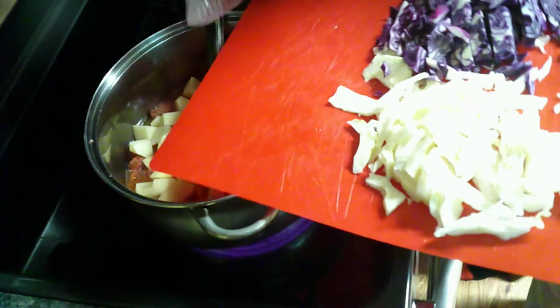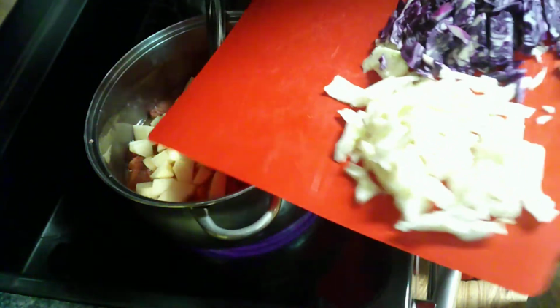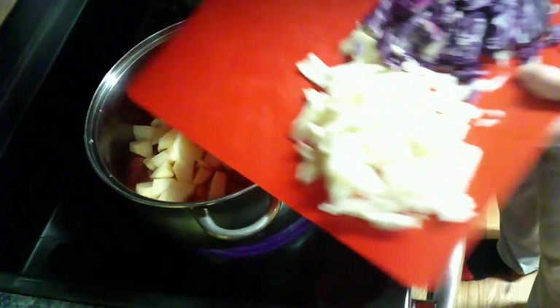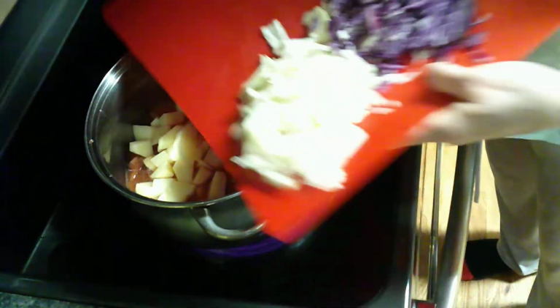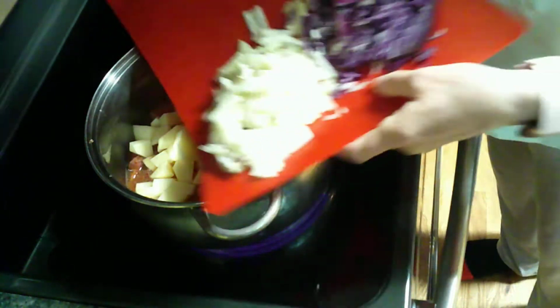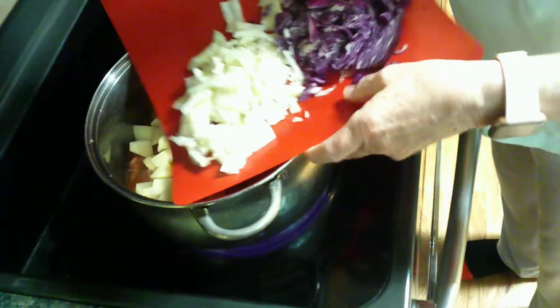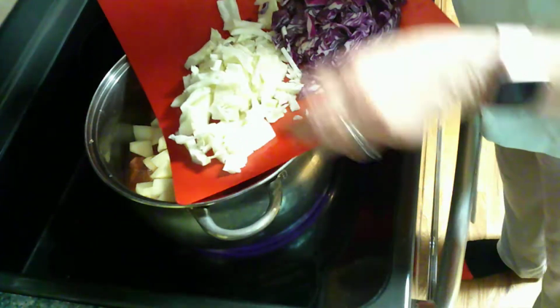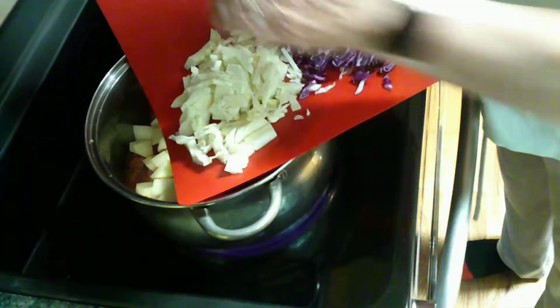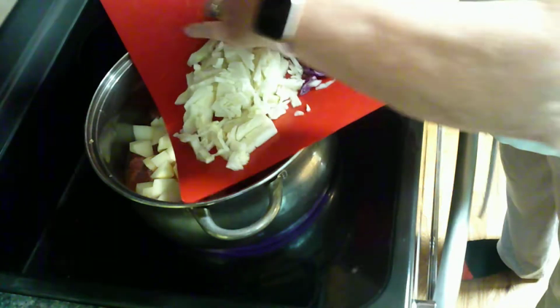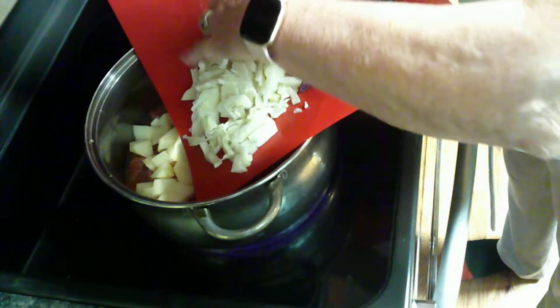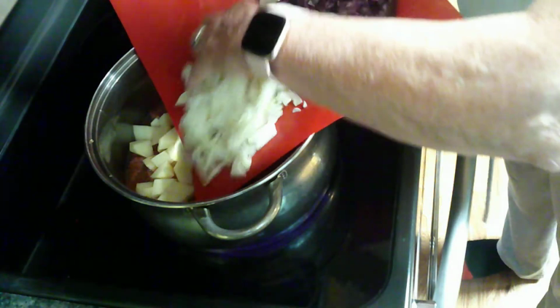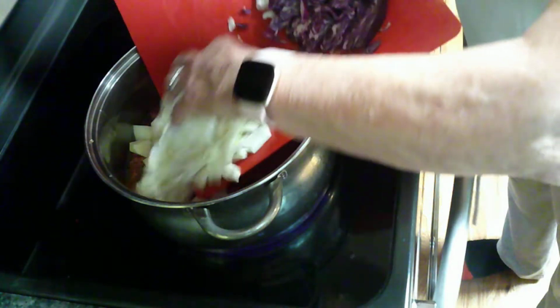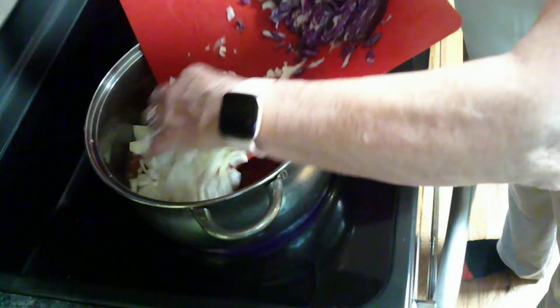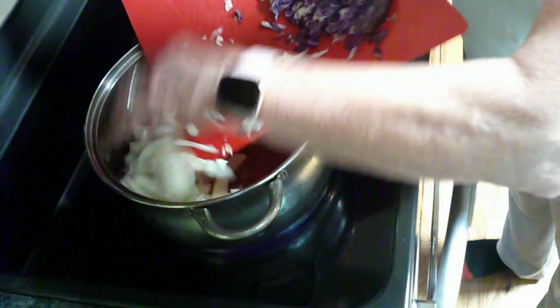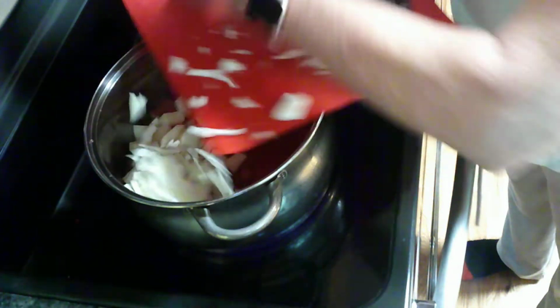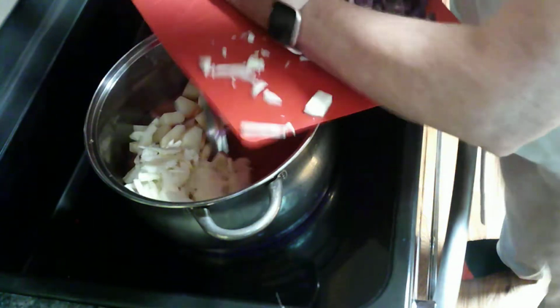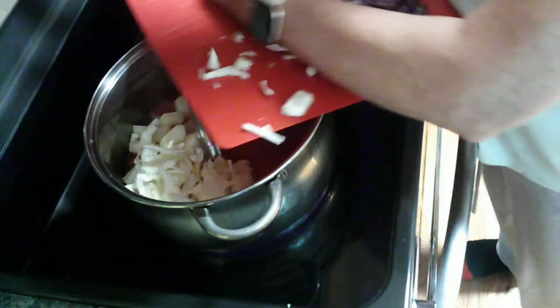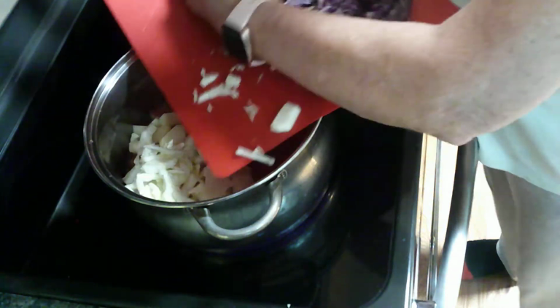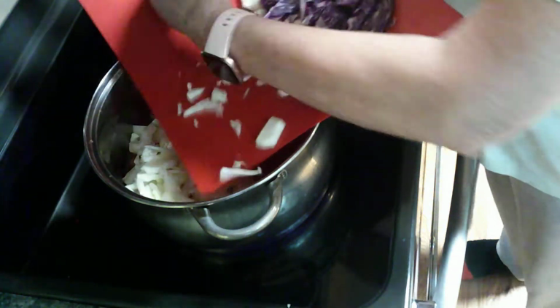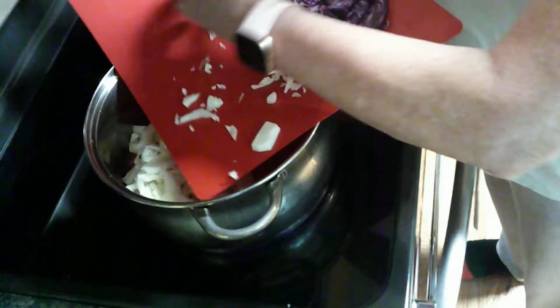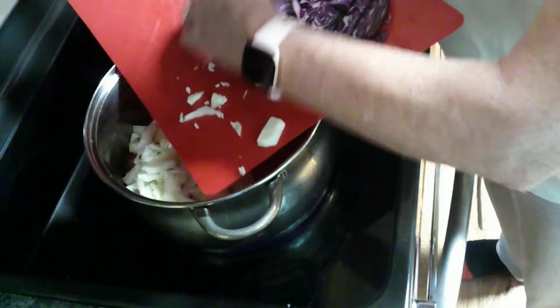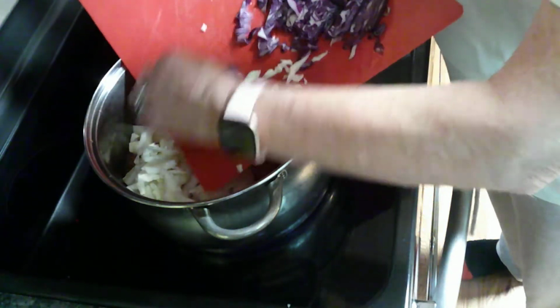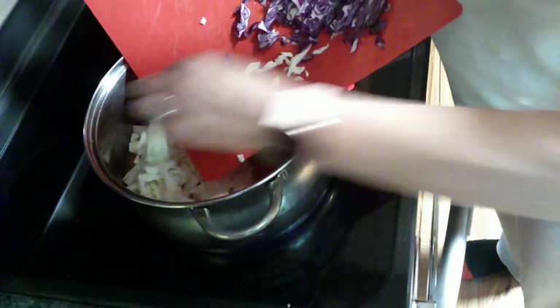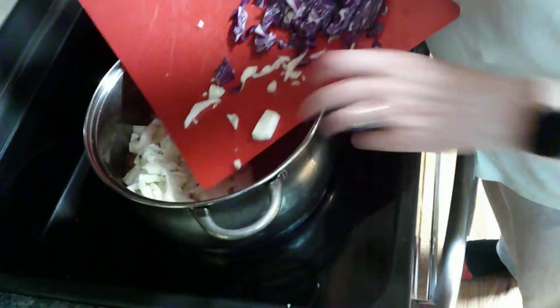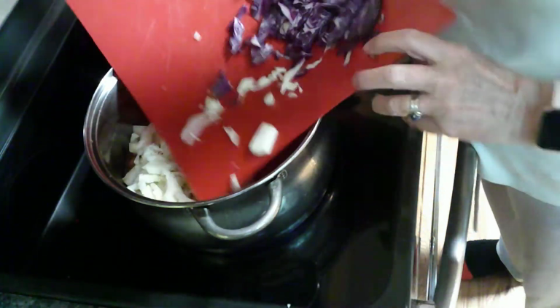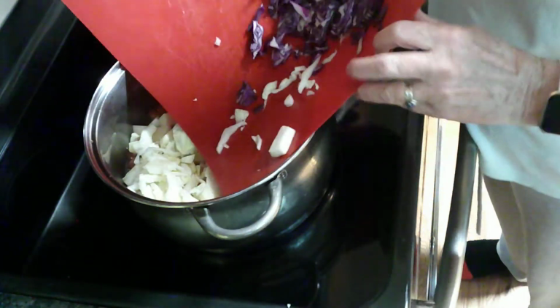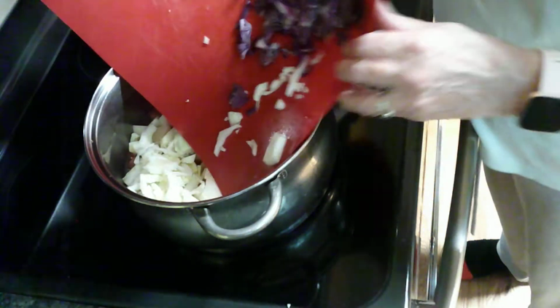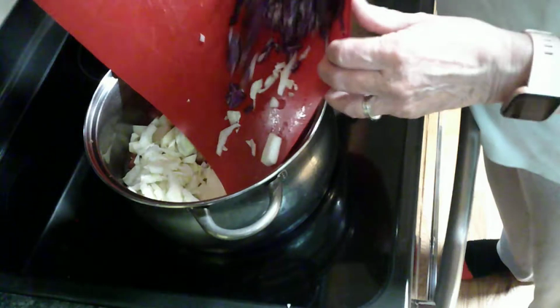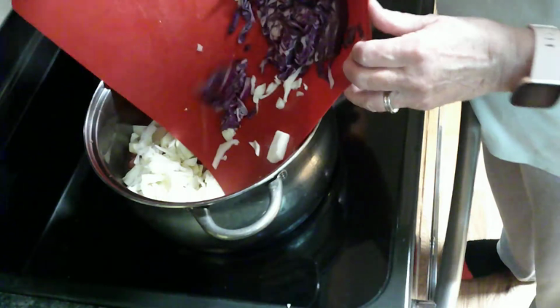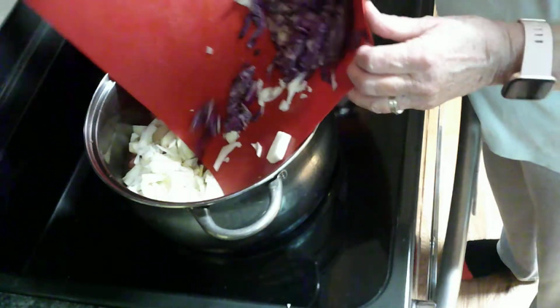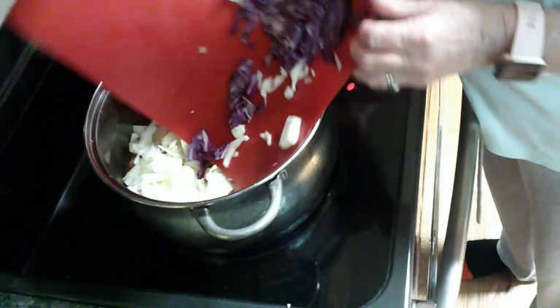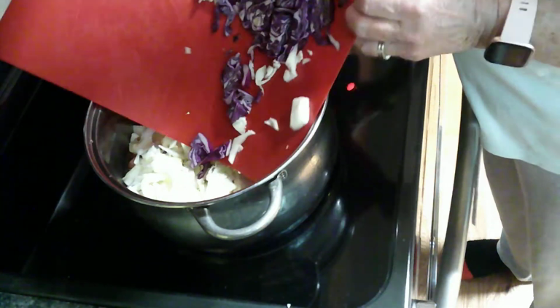And I'm also adding white cabbage — or green cabbage — and red cabbage.